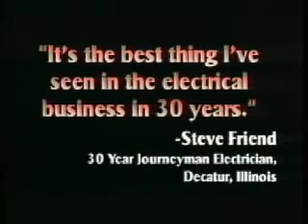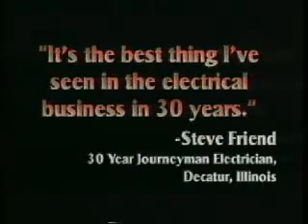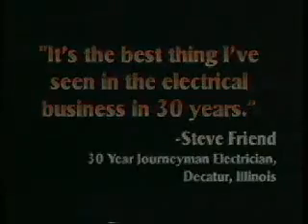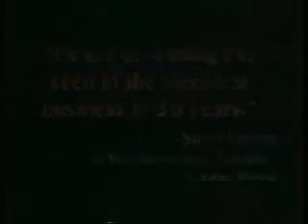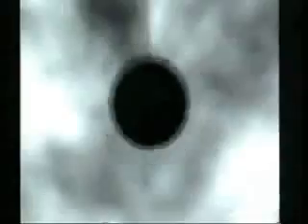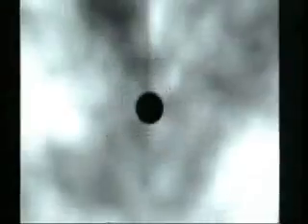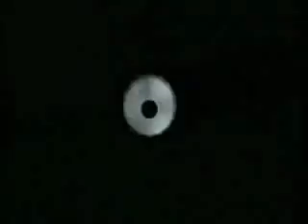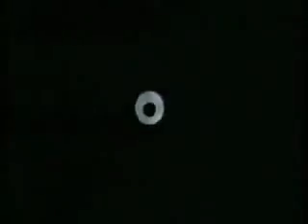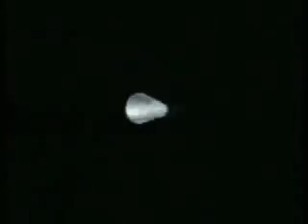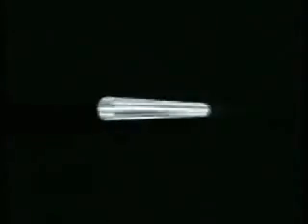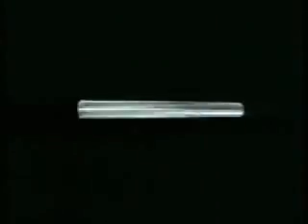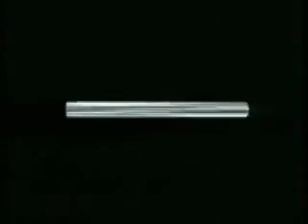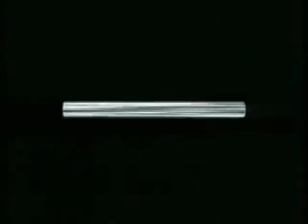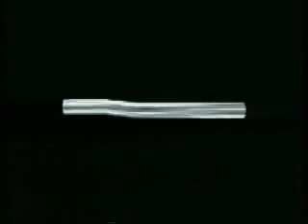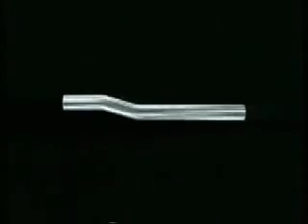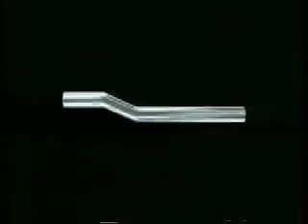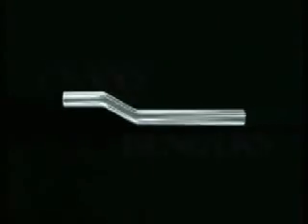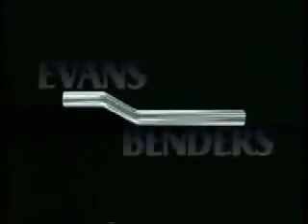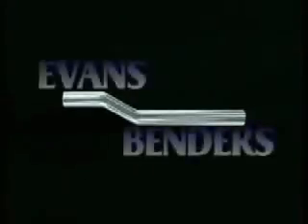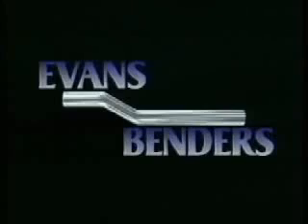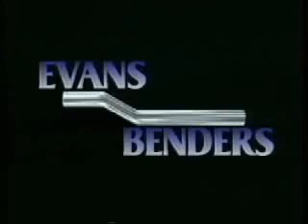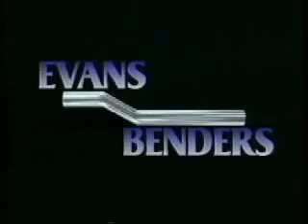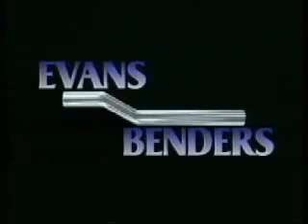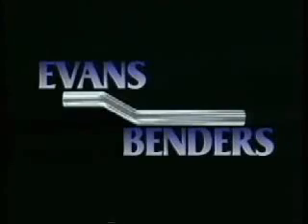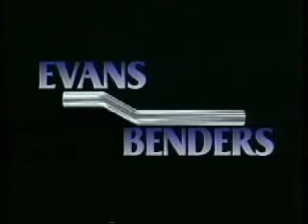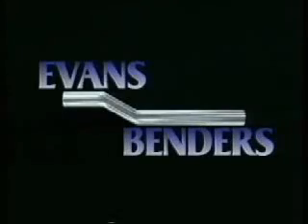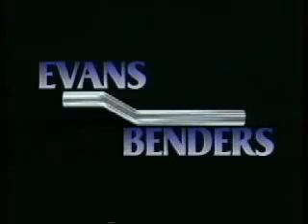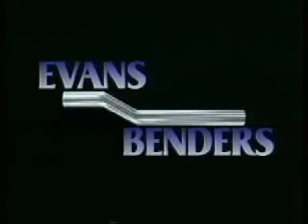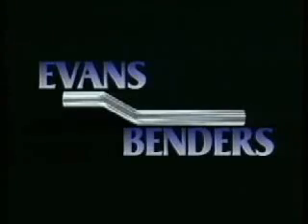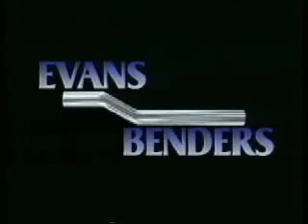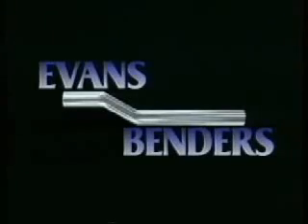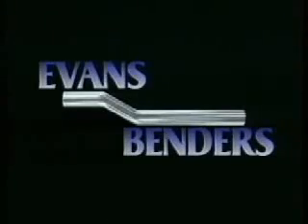The Evans Offset Bender — finally a bender that will save you time and material.